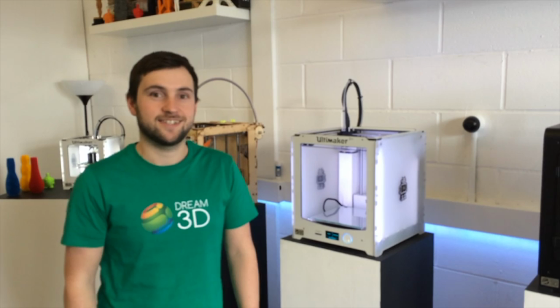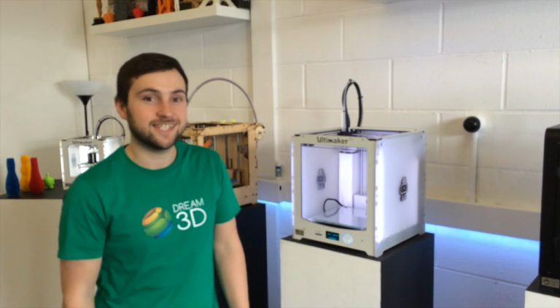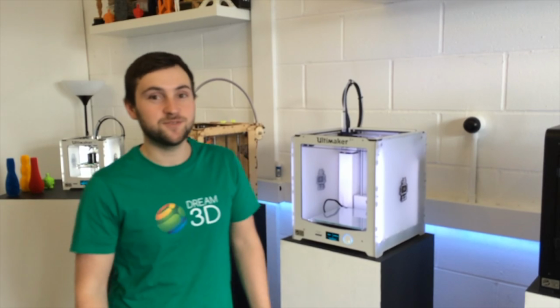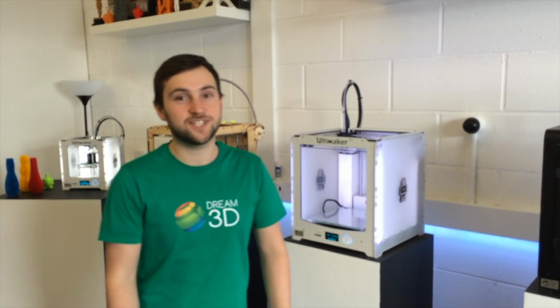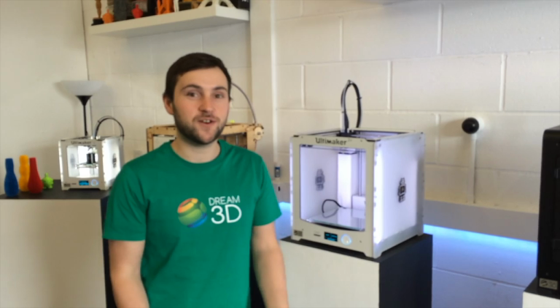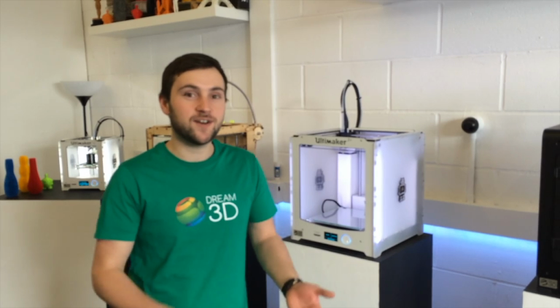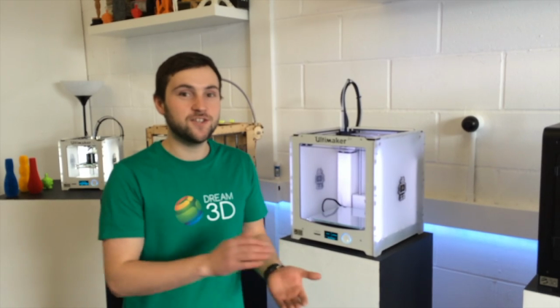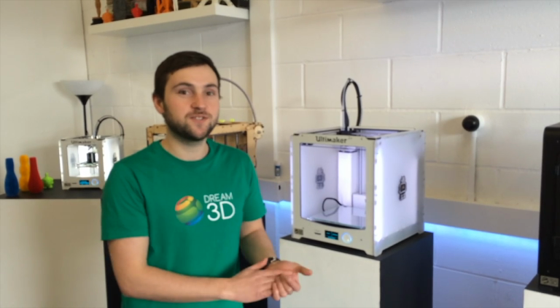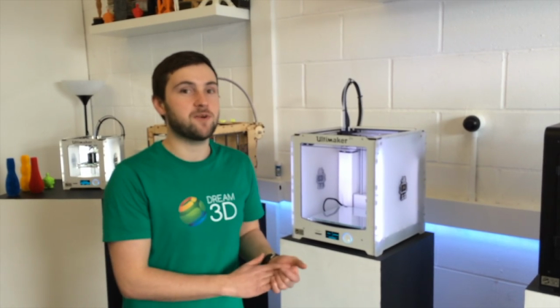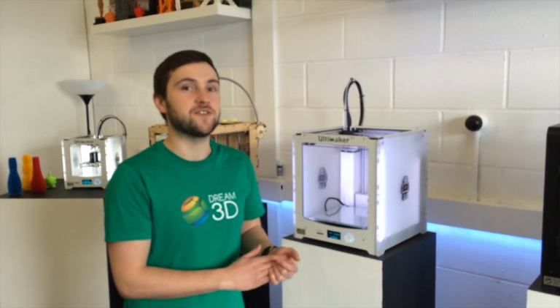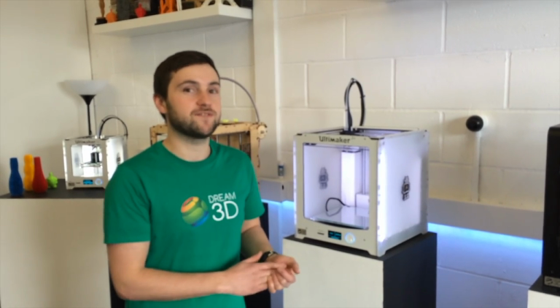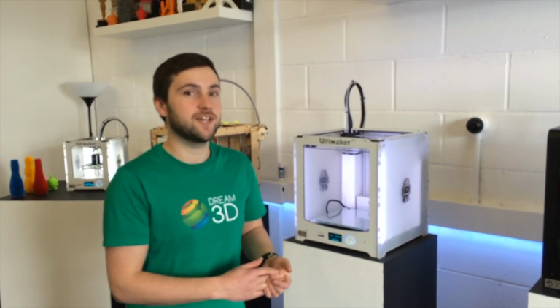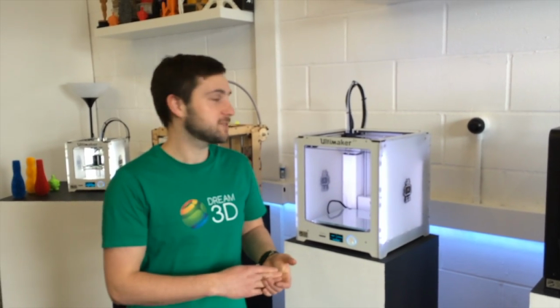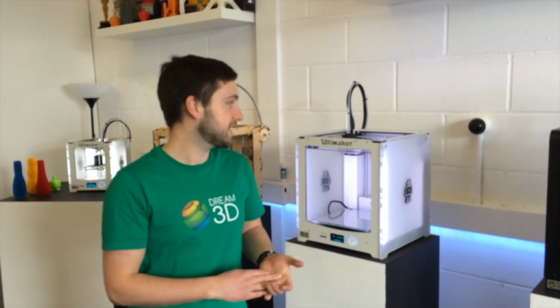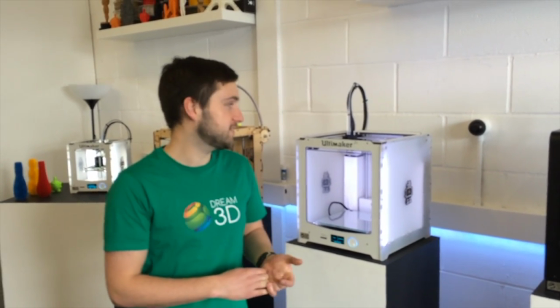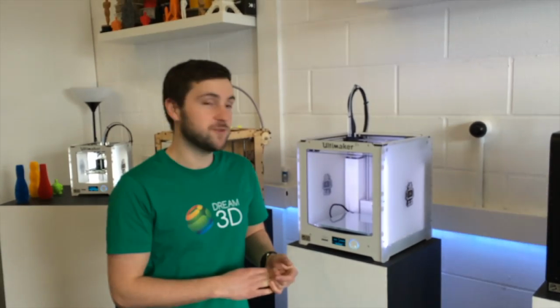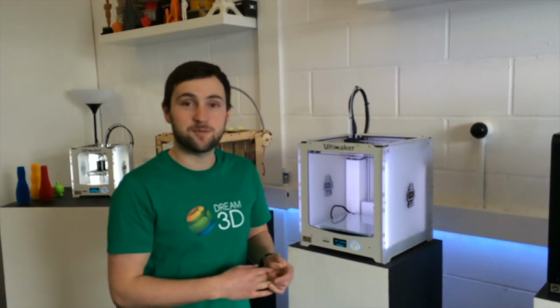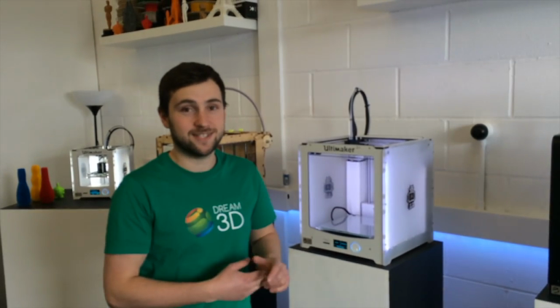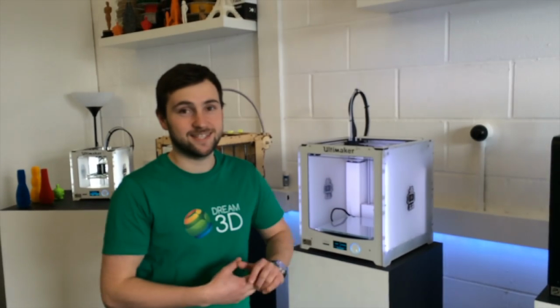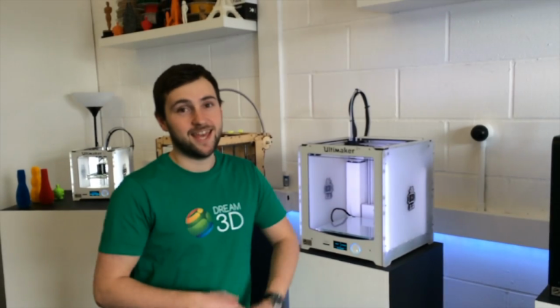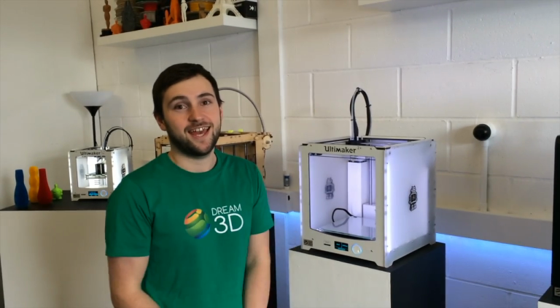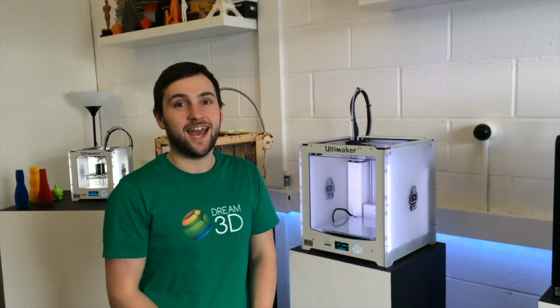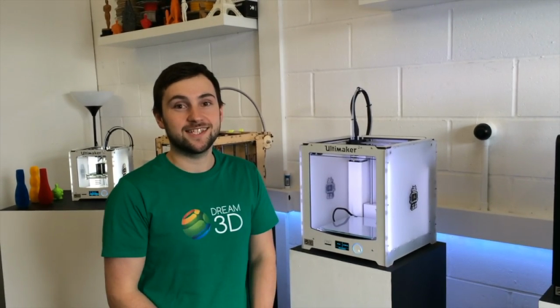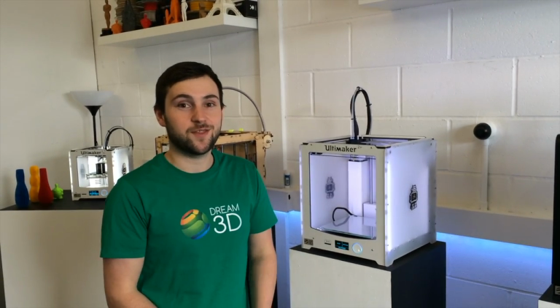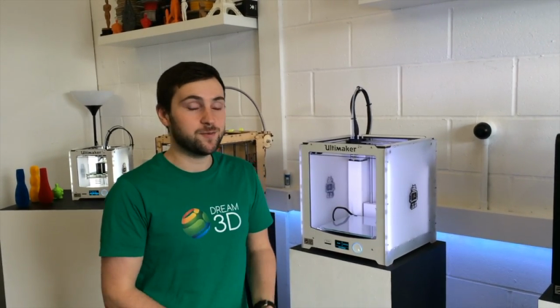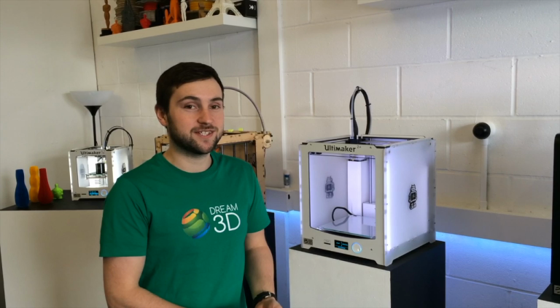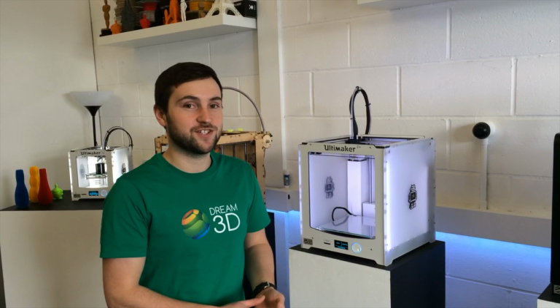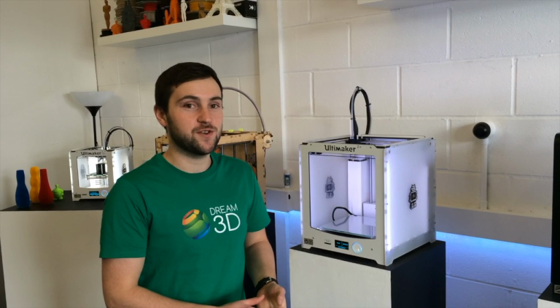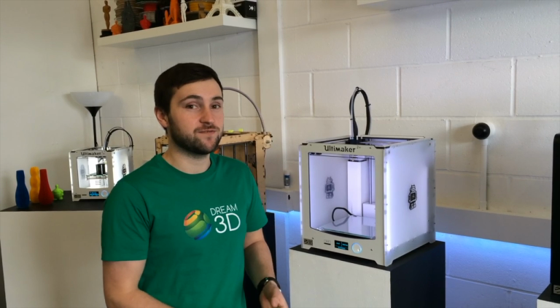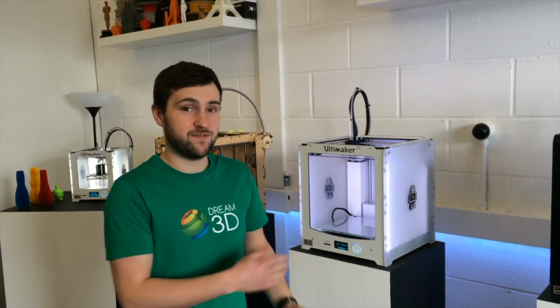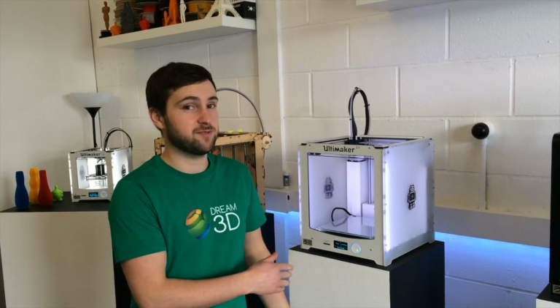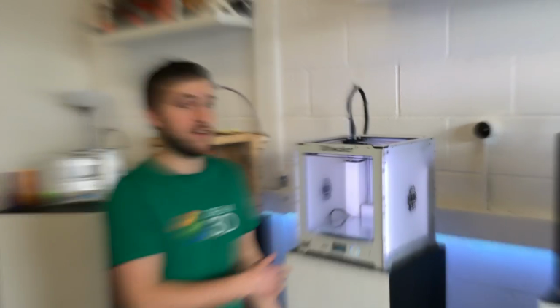We've just got in our new demo unit for the Ultimaker 2 Plus, and I thought it'd be good to show you our very first print.